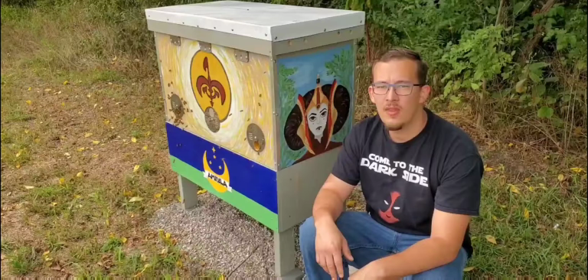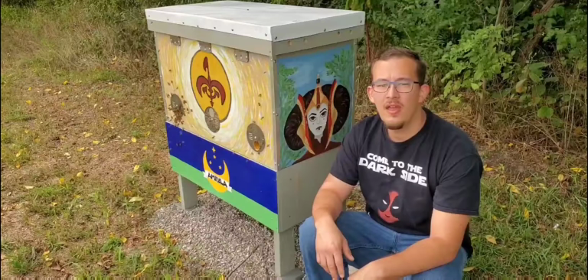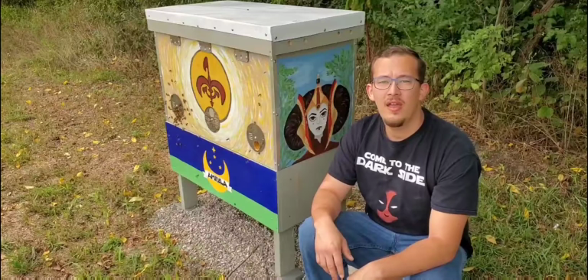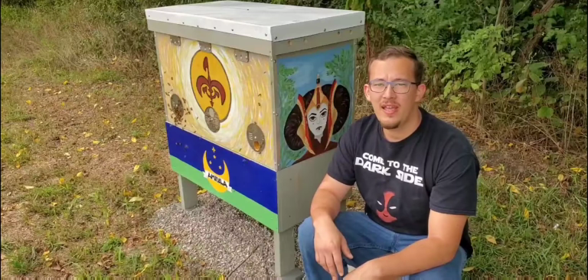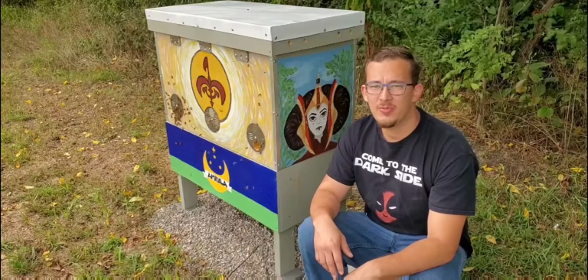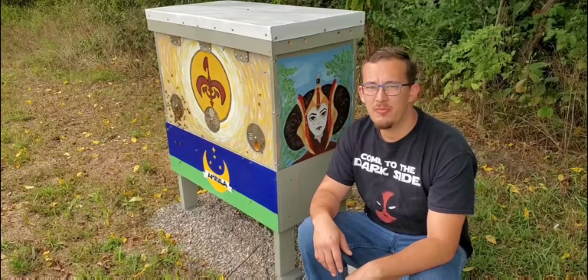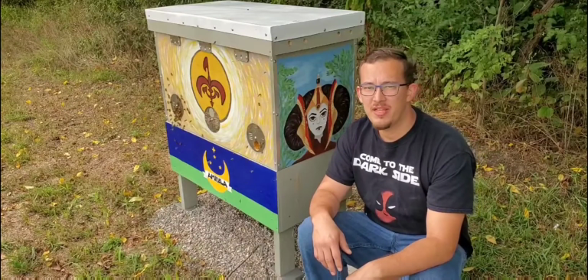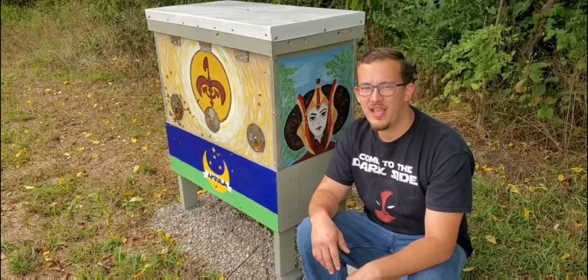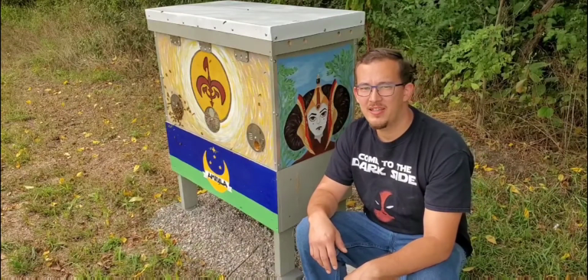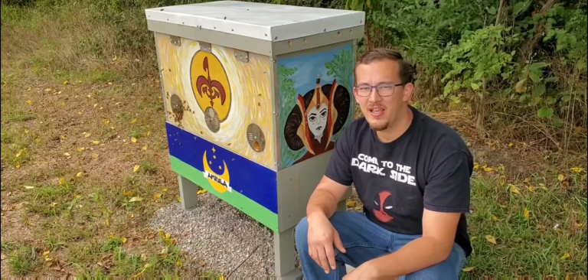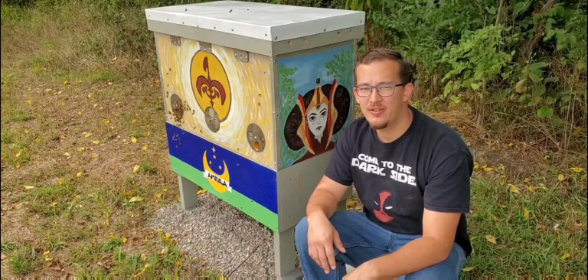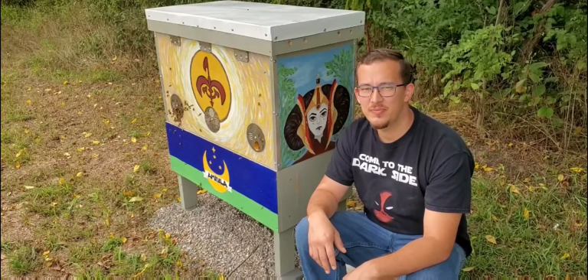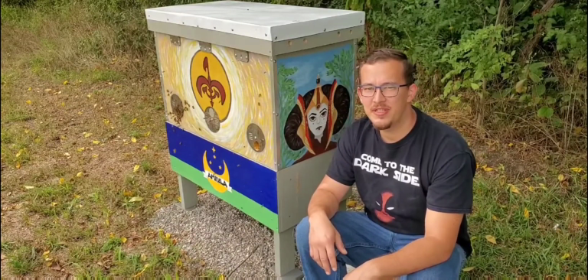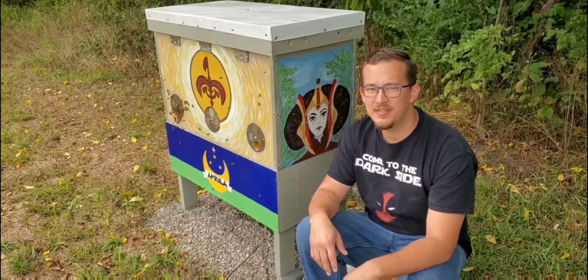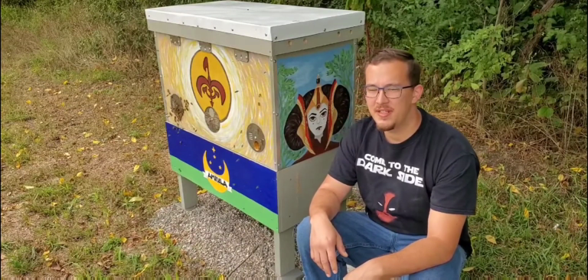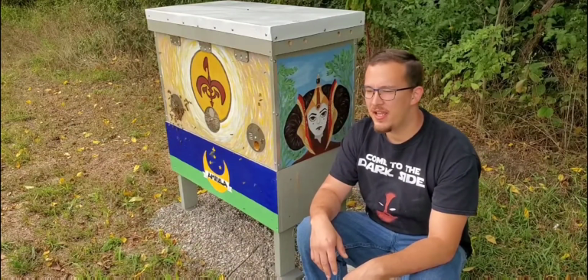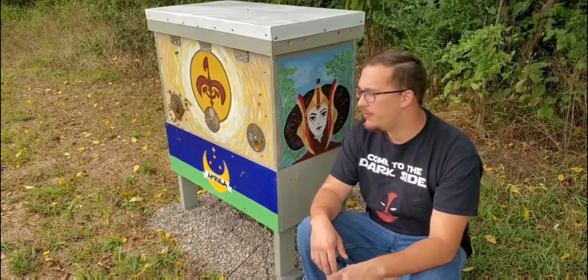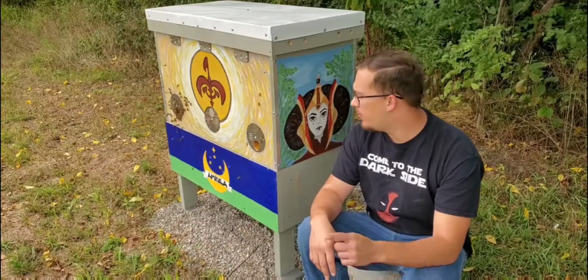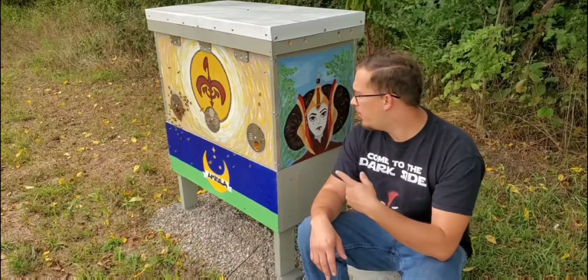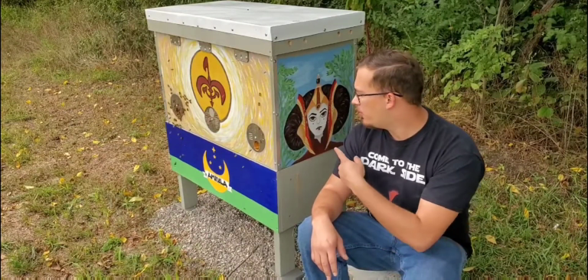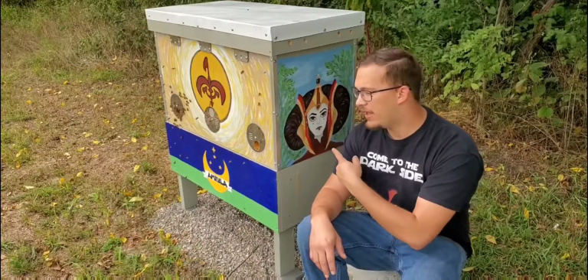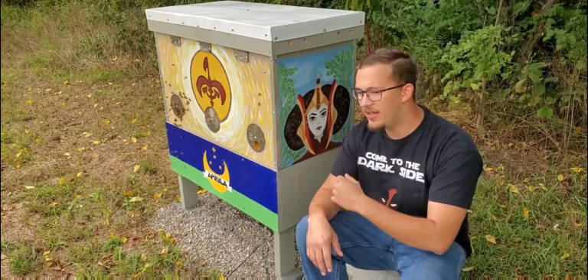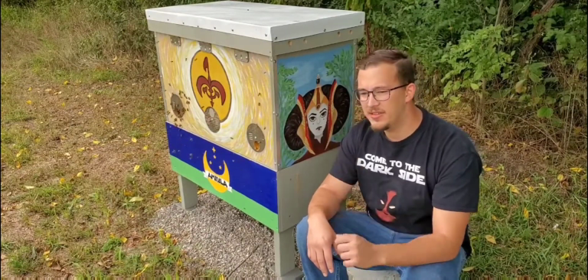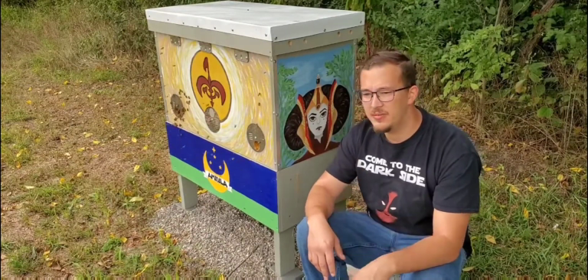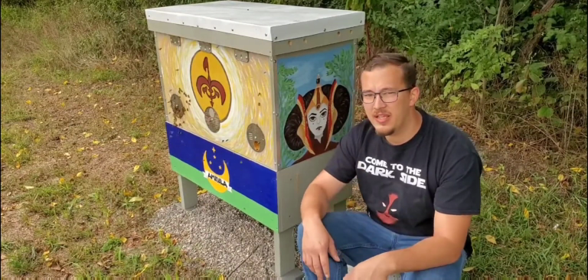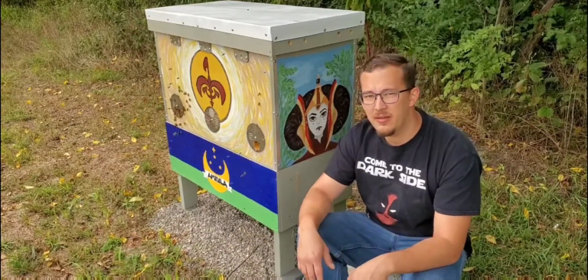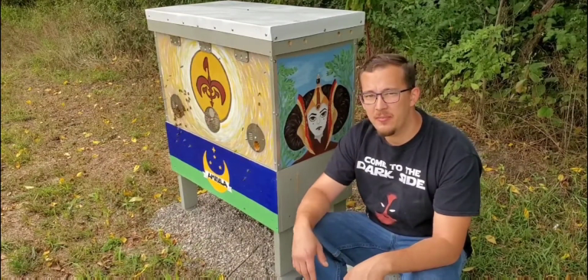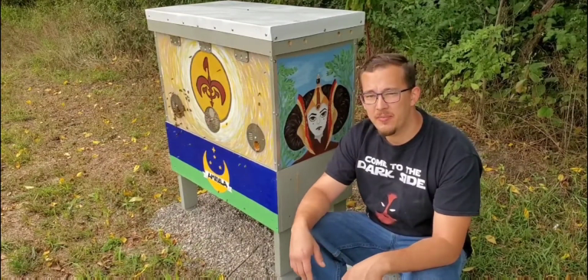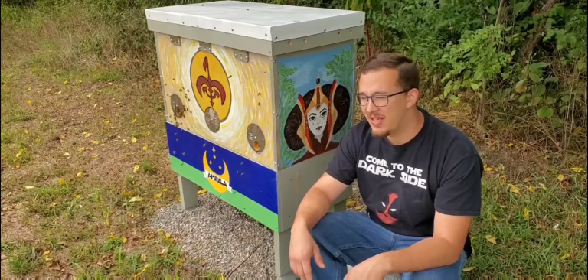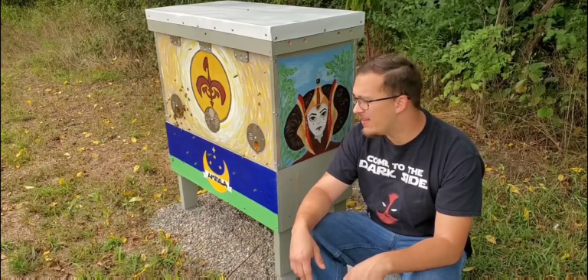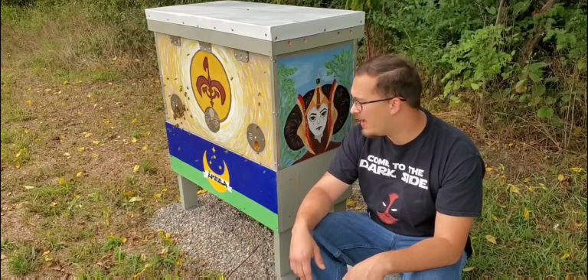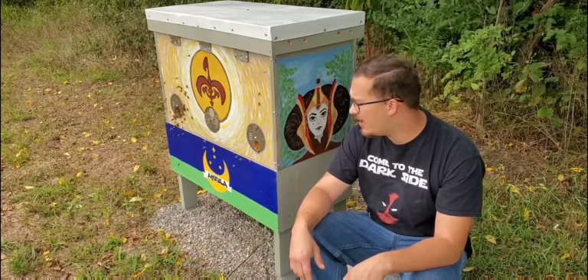Hey guys, welcome back to Kay and Tyler's Bees. Today we're getting into the Medalla hive.